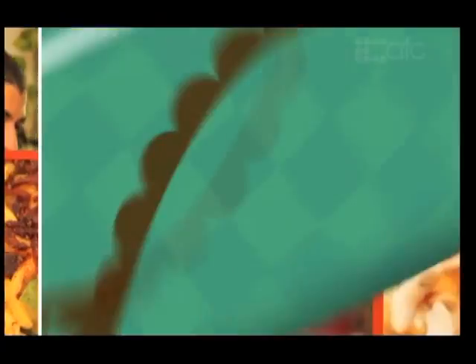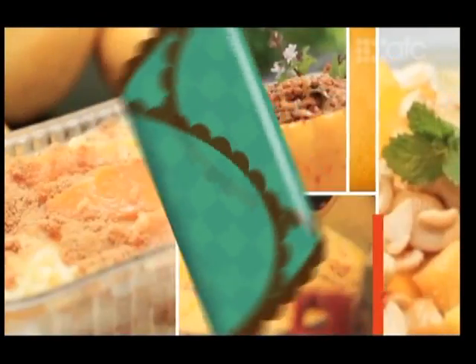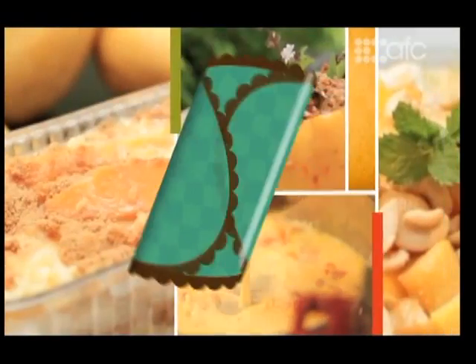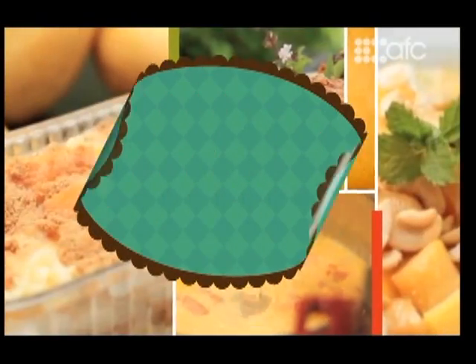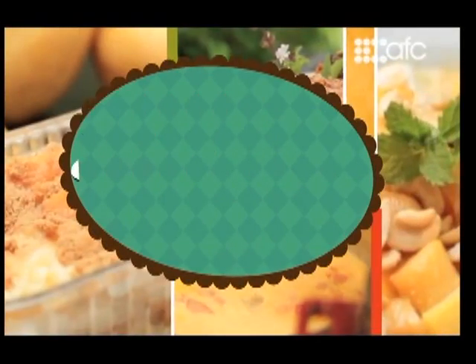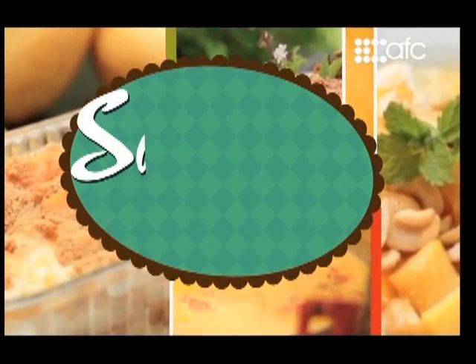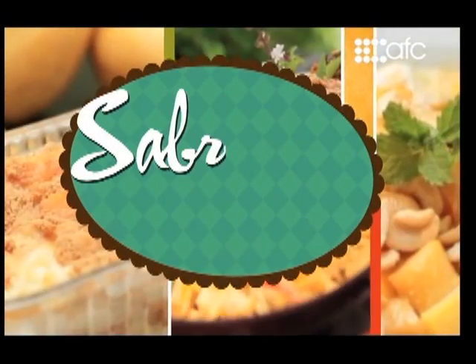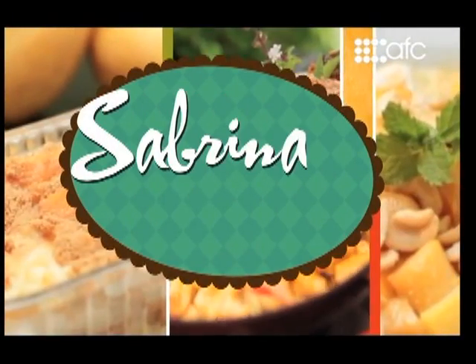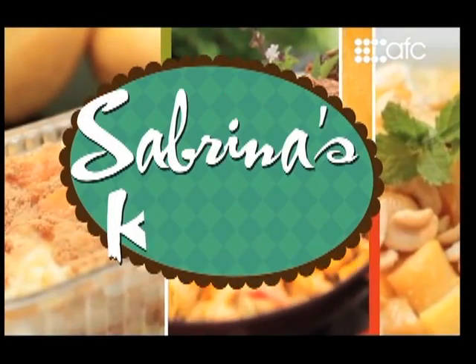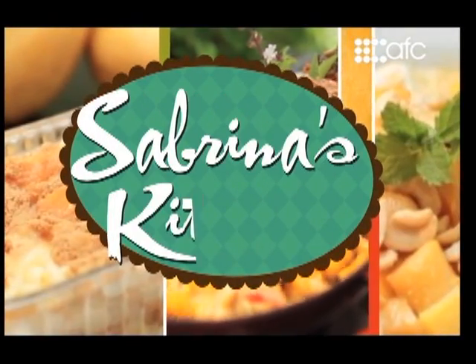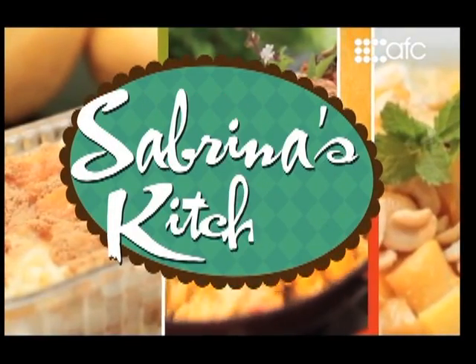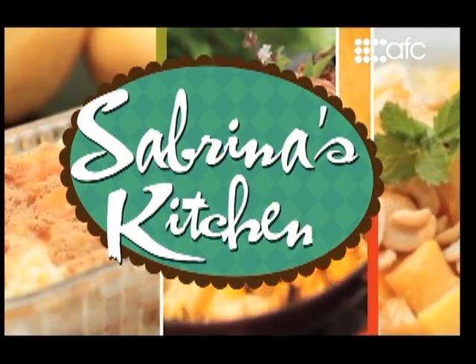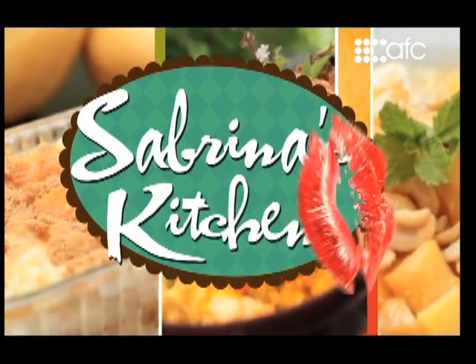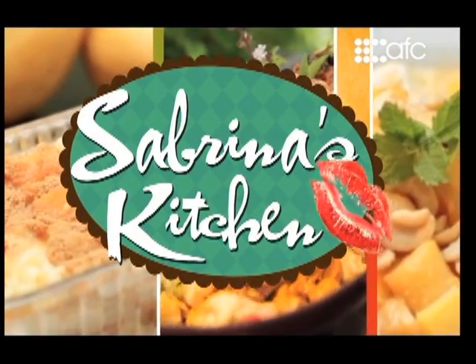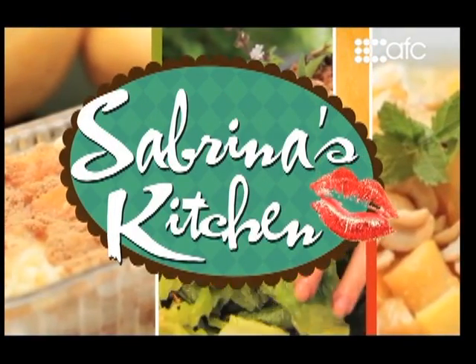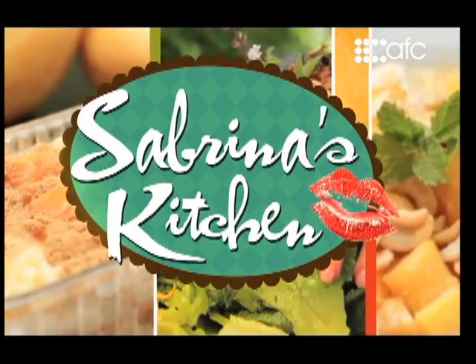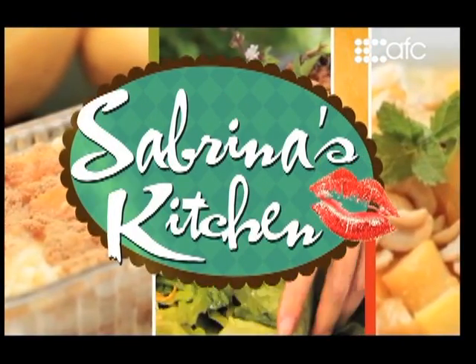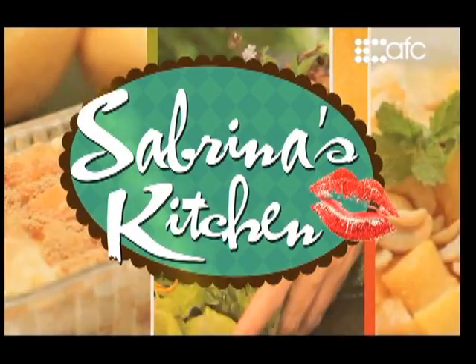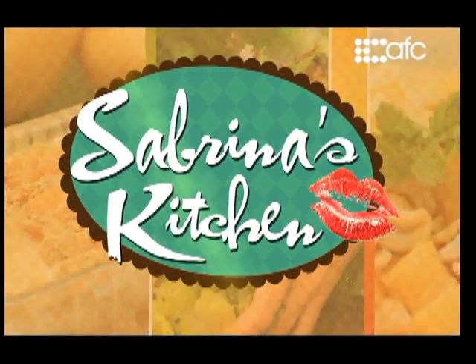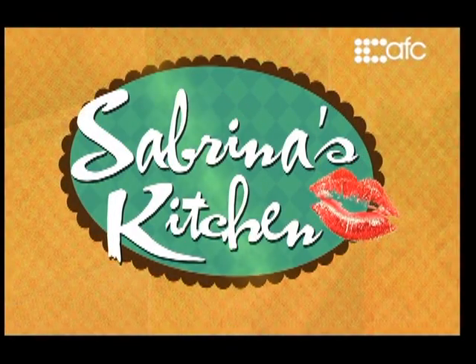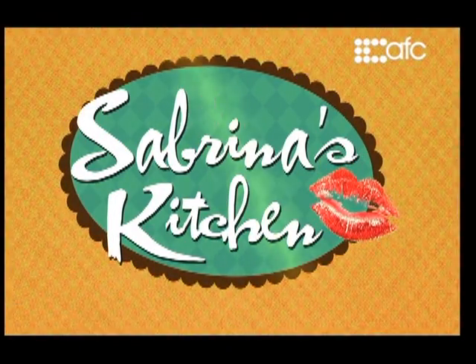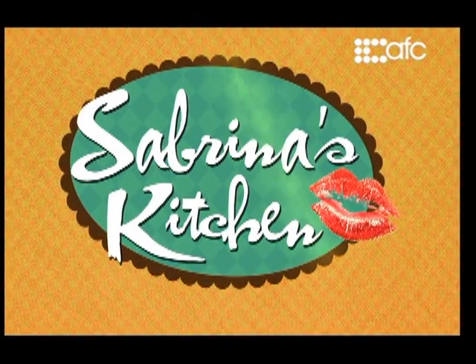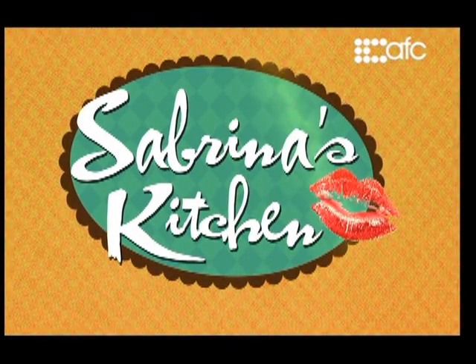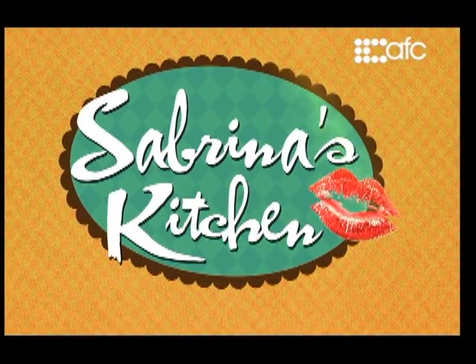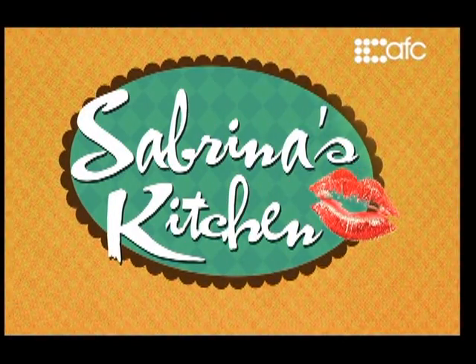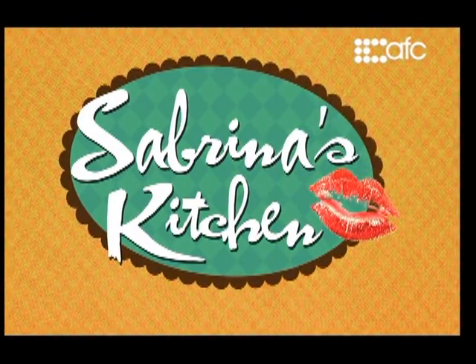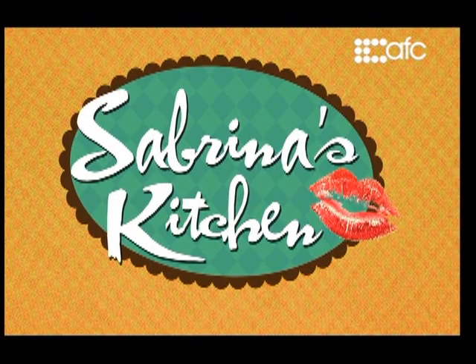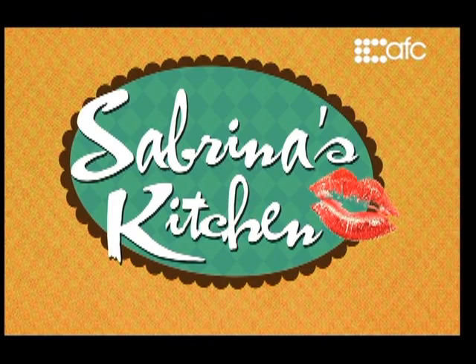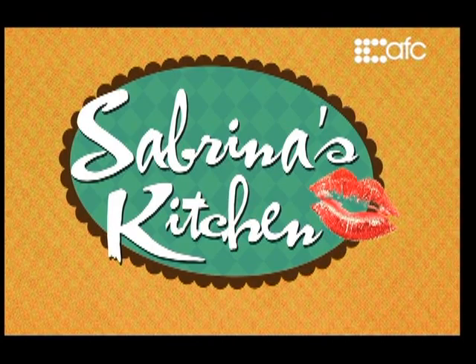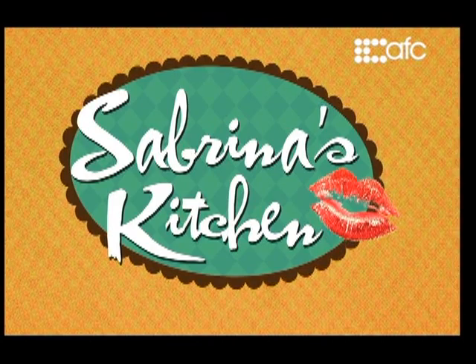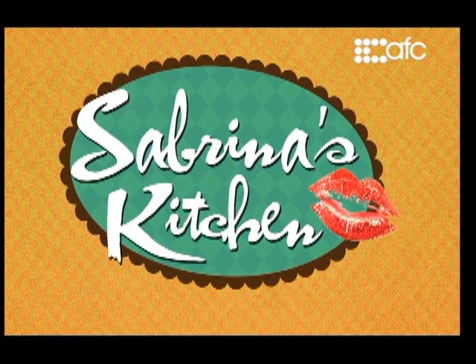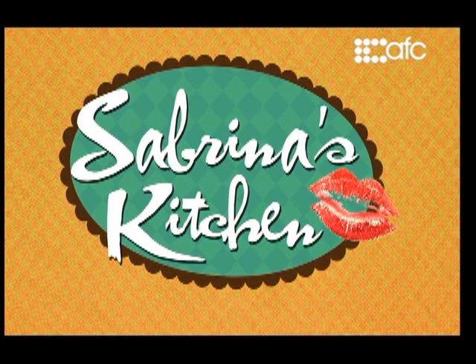Sabrina's Kitchen, always something new. Sabrina's Kitchen, table's waiting for you.